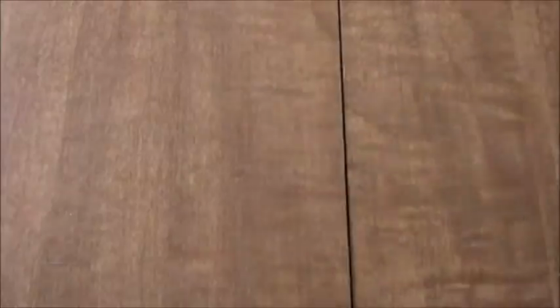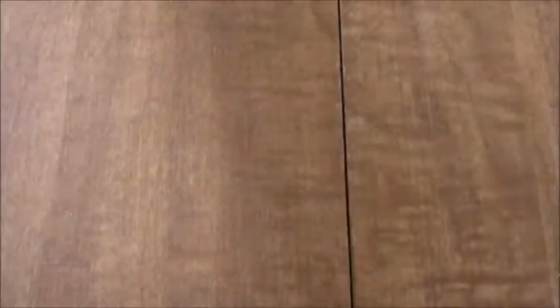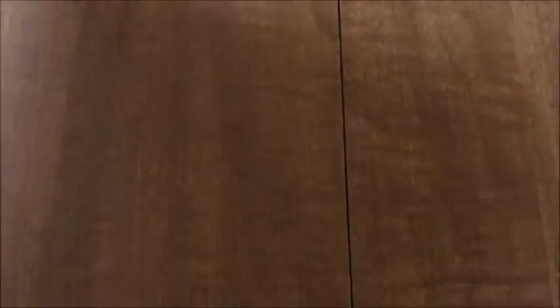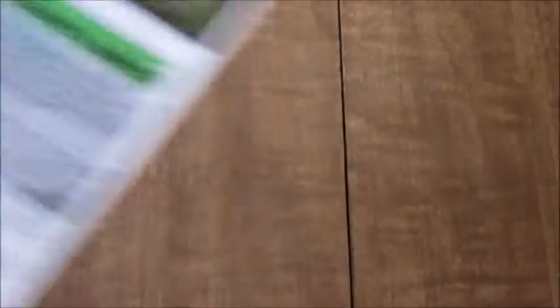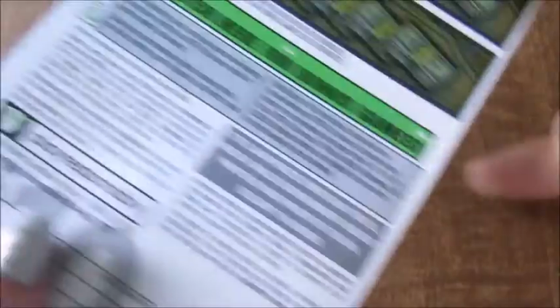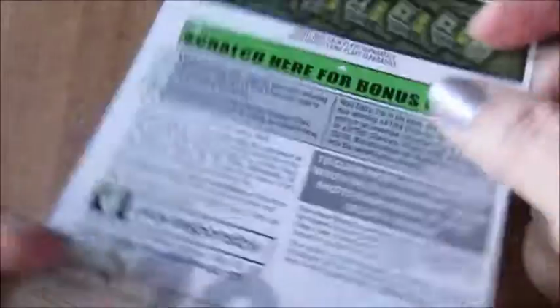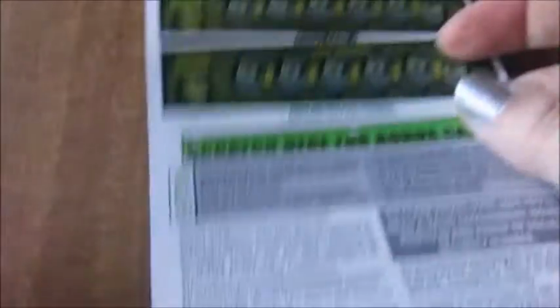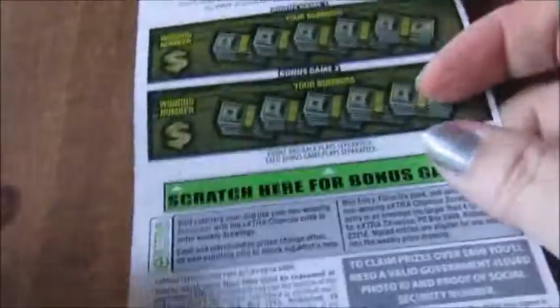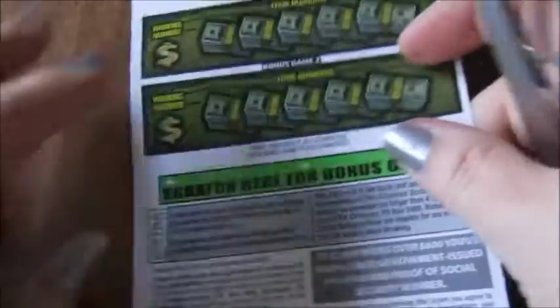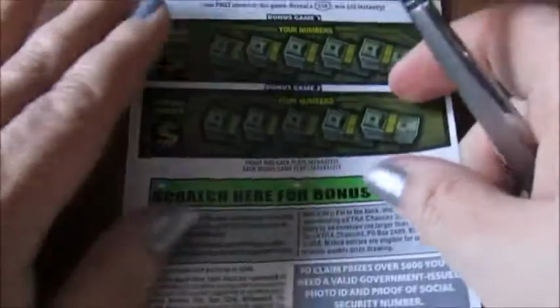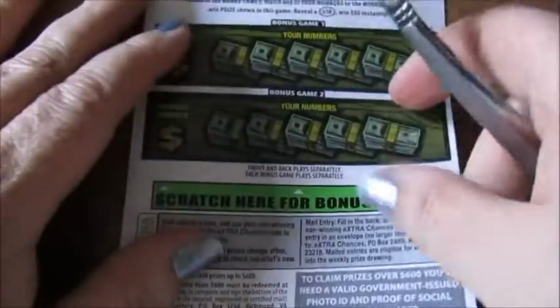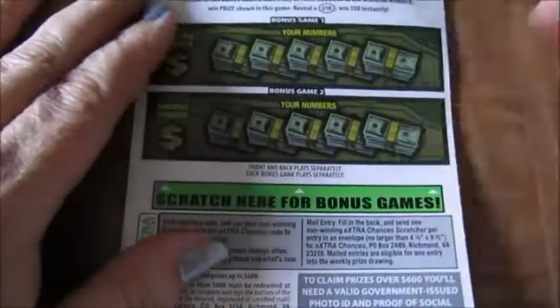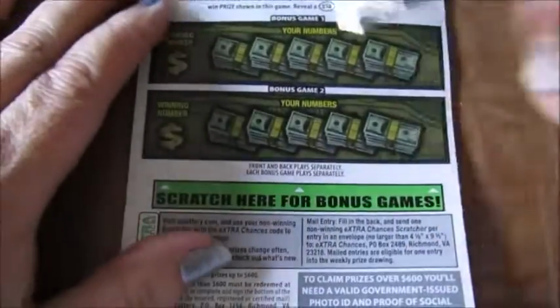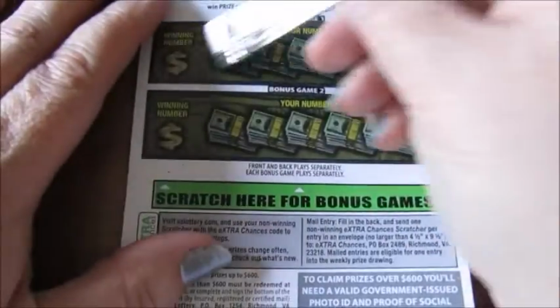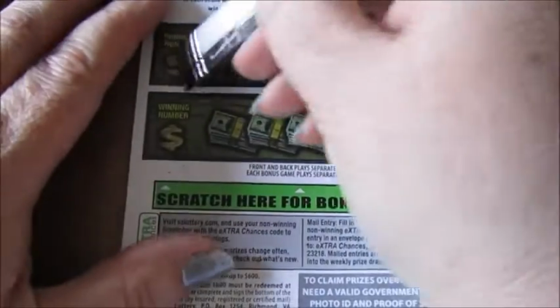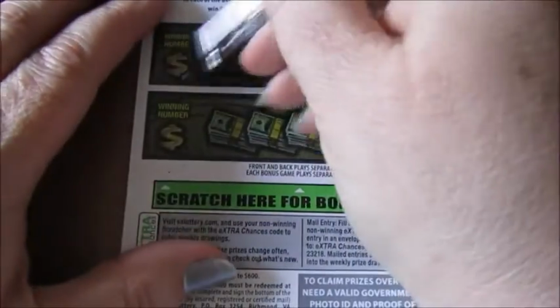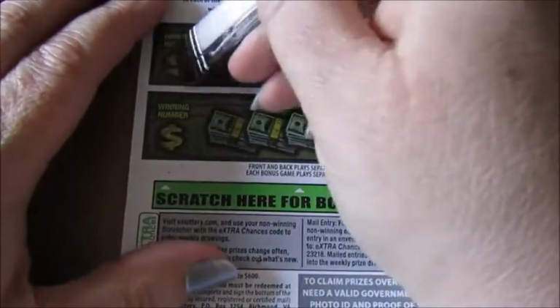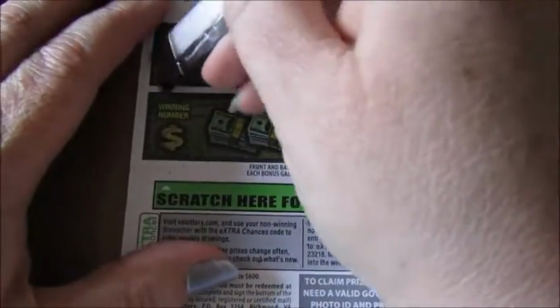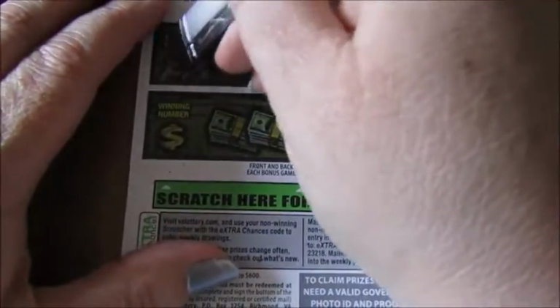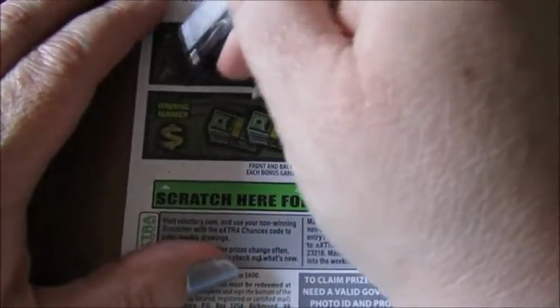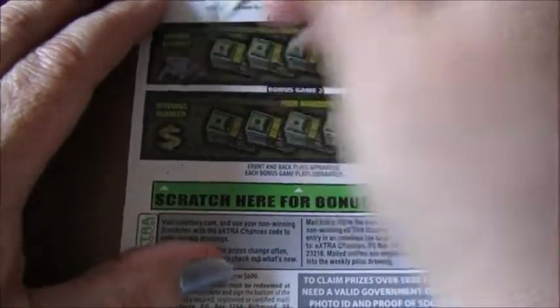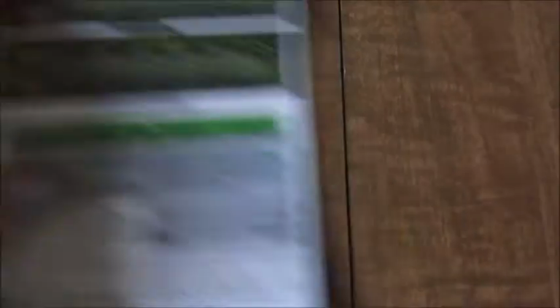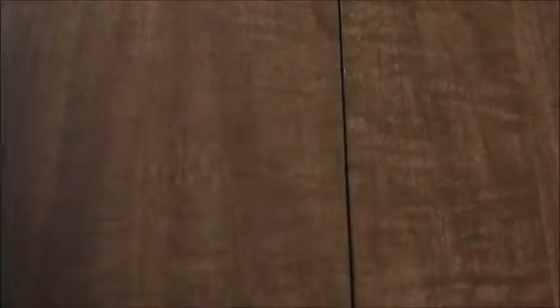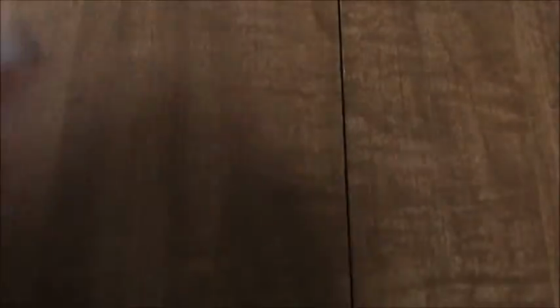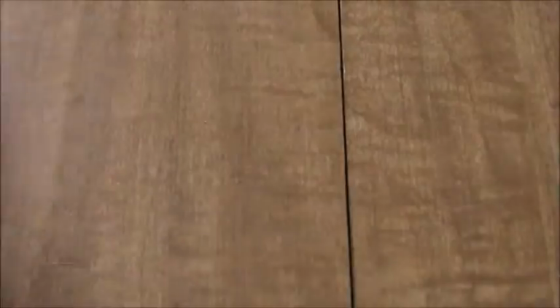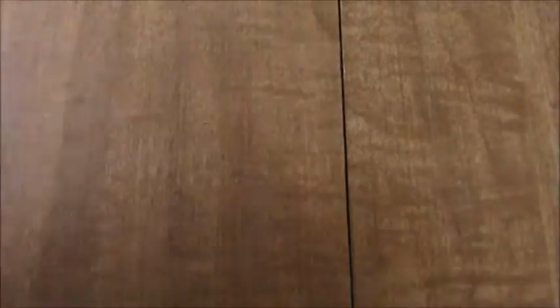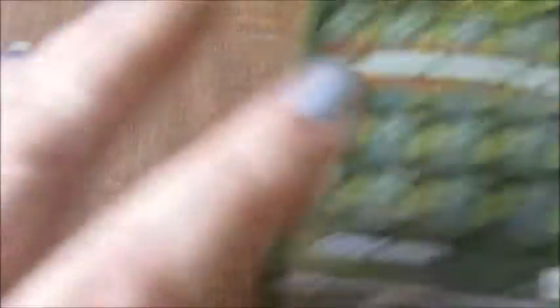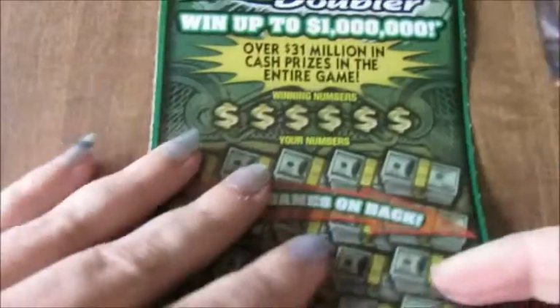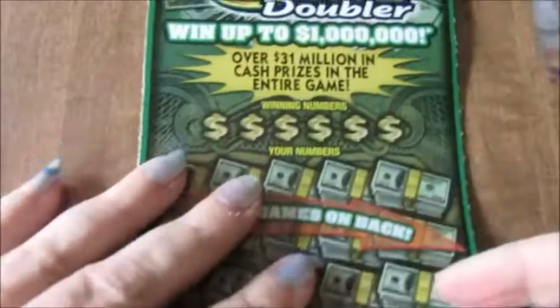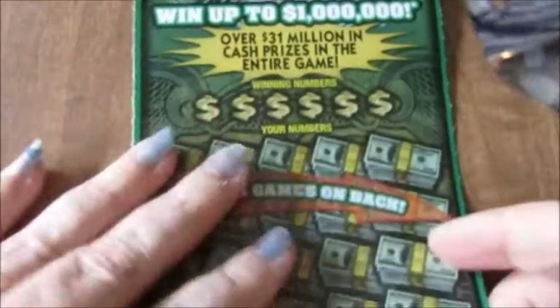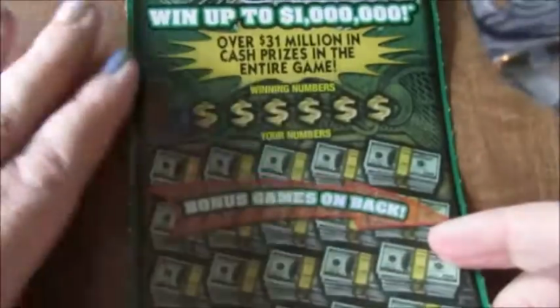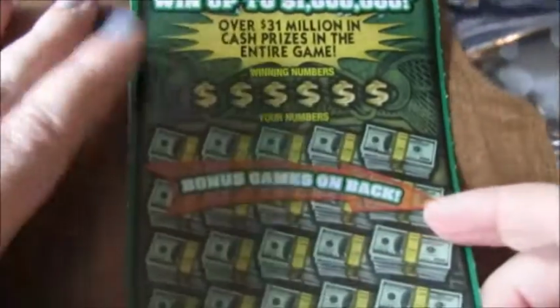I didn't even scratch the back, but we already know the code, so it's a loser. I'll just show you this one on the next ticket.